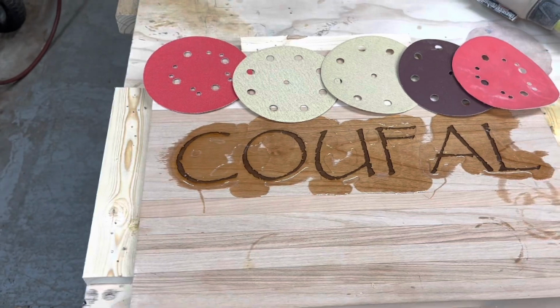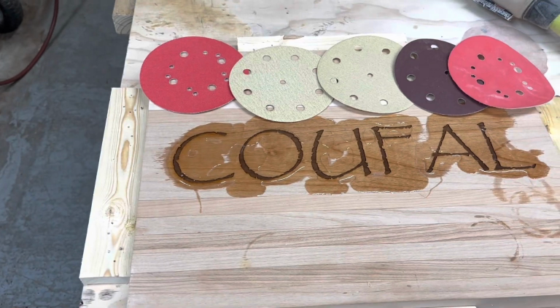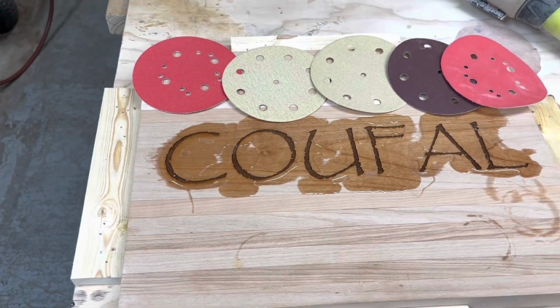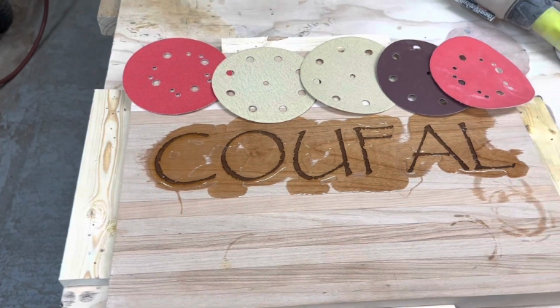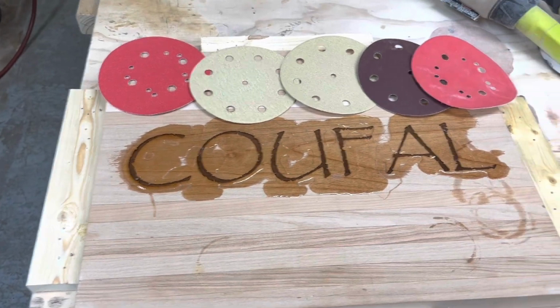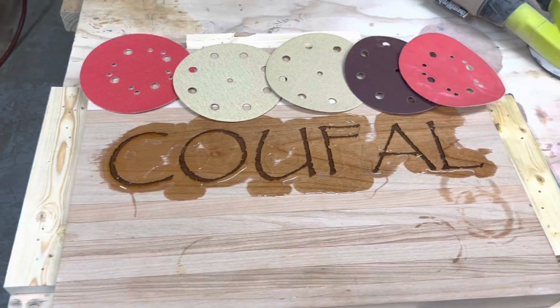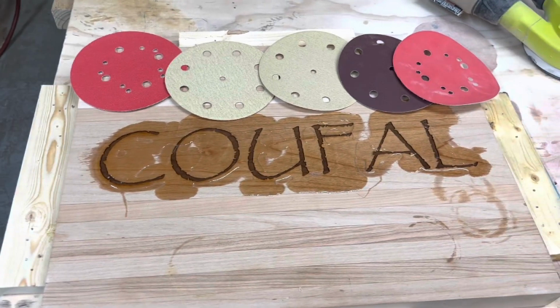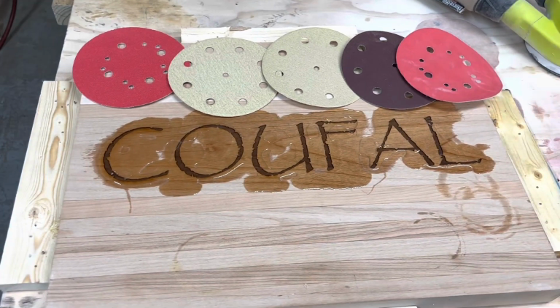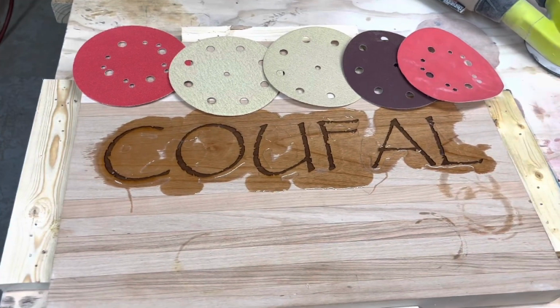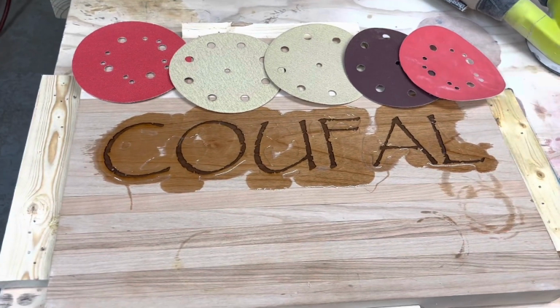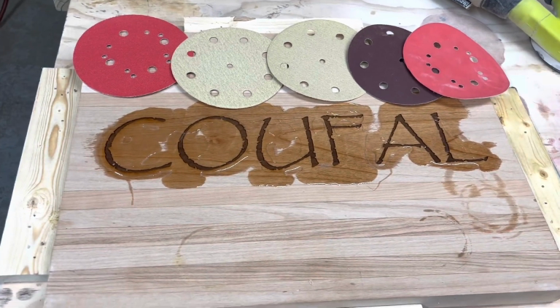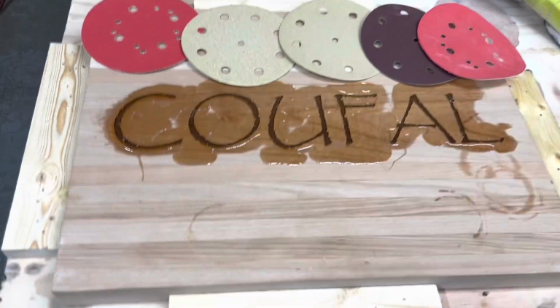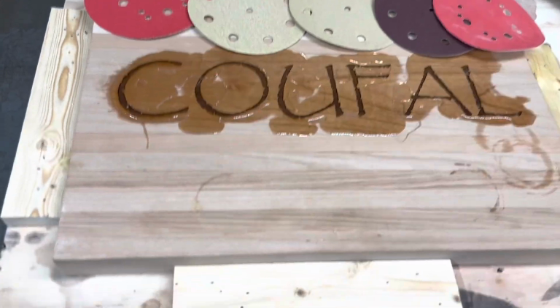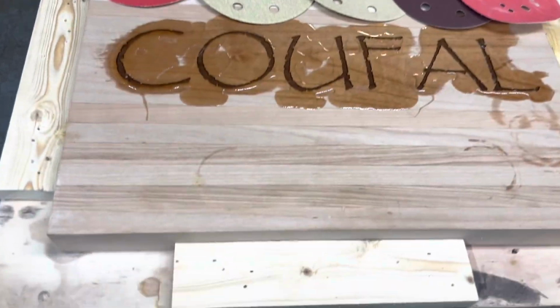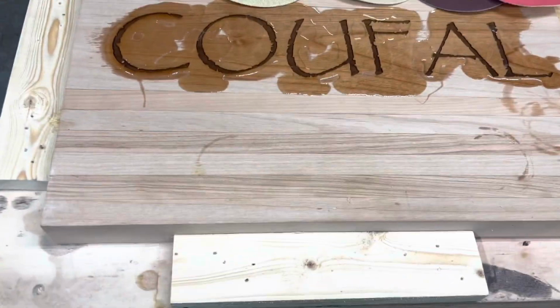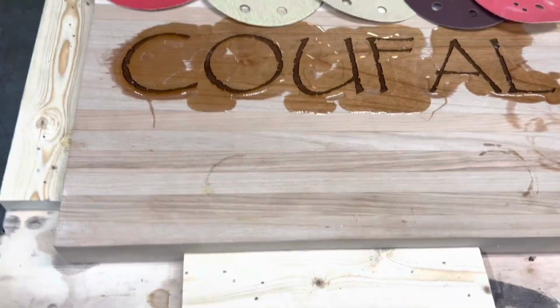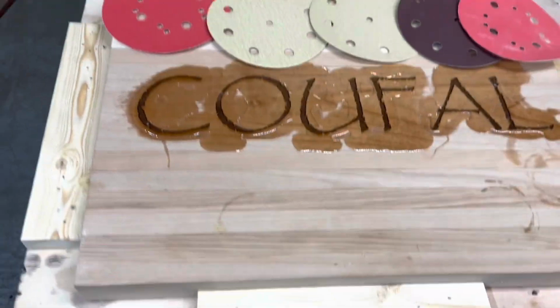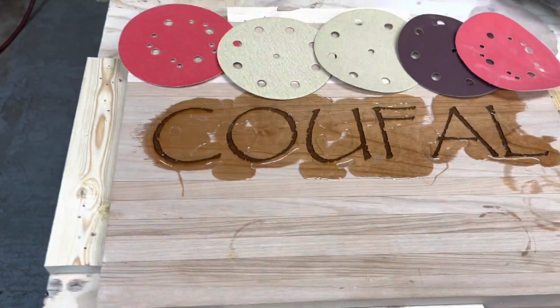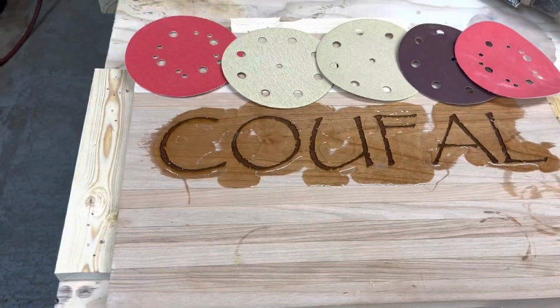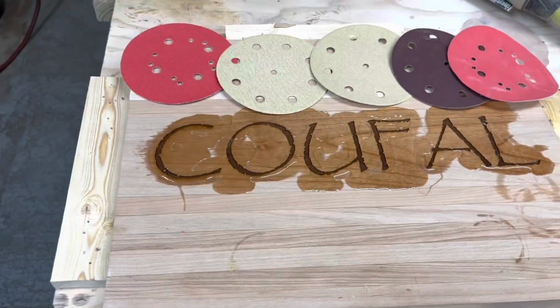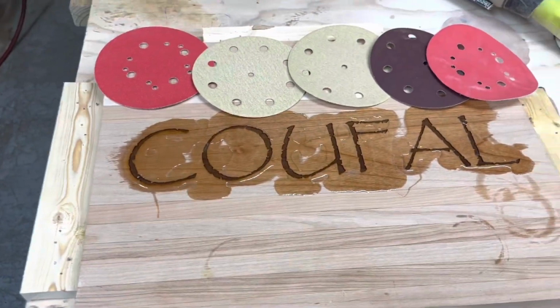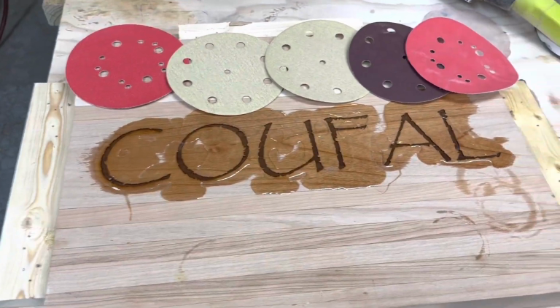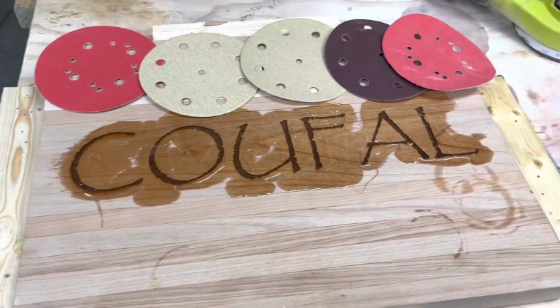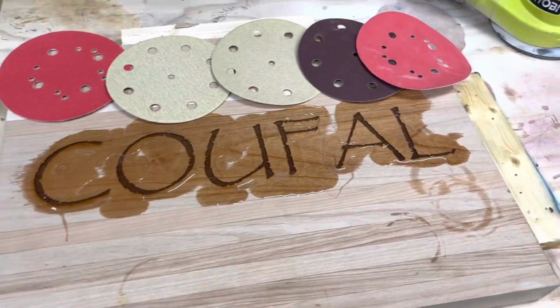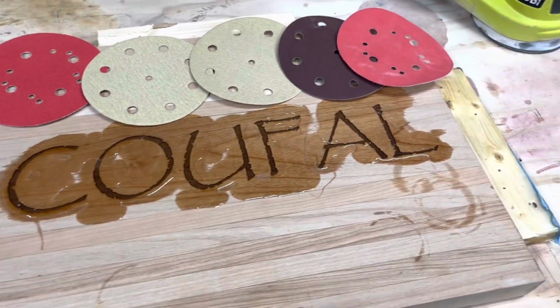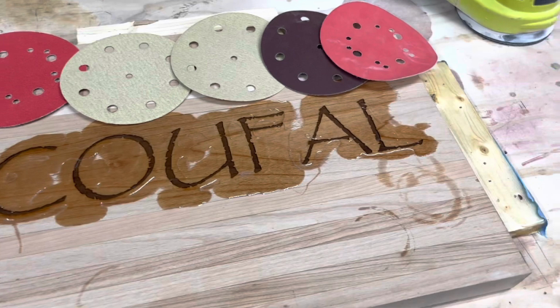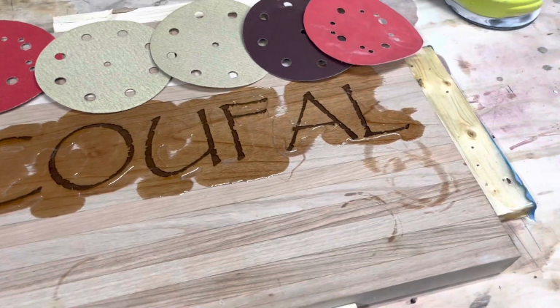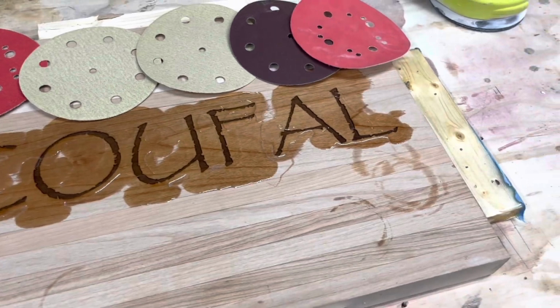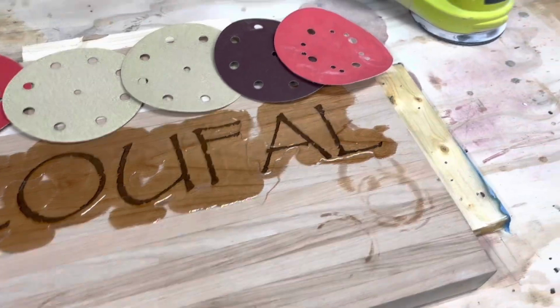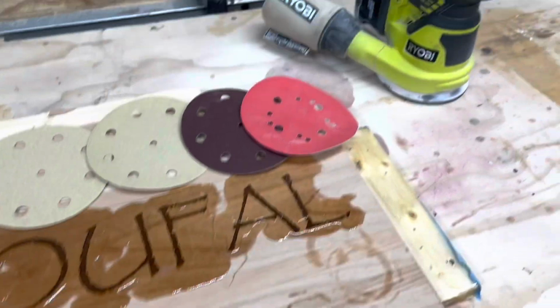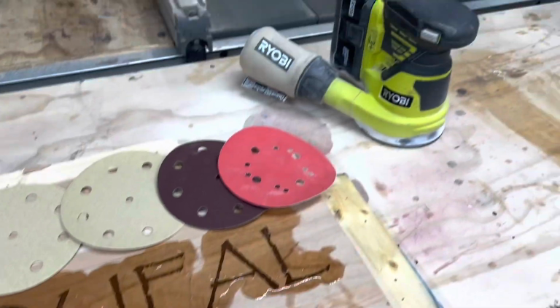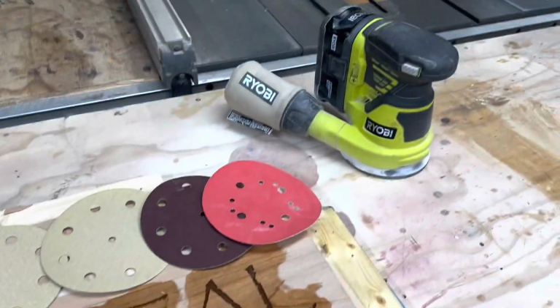All right, we've got five stages of sanding to do. Get this board nice and pretty.